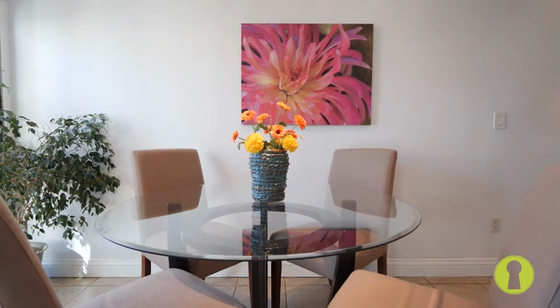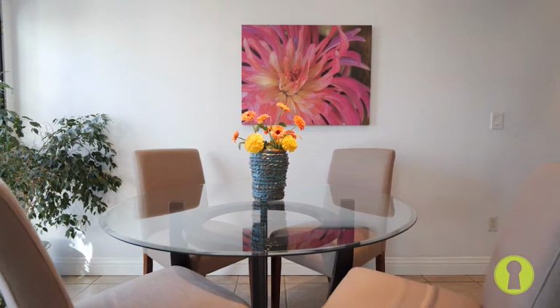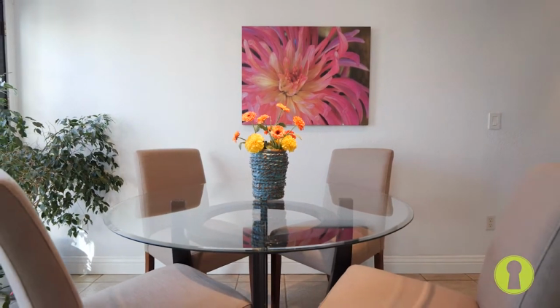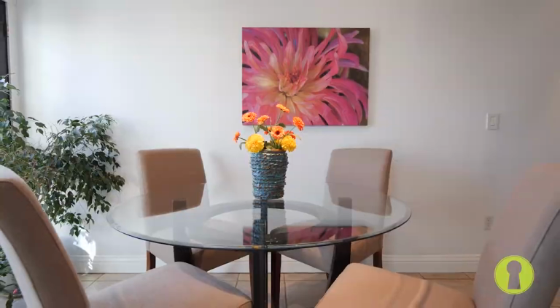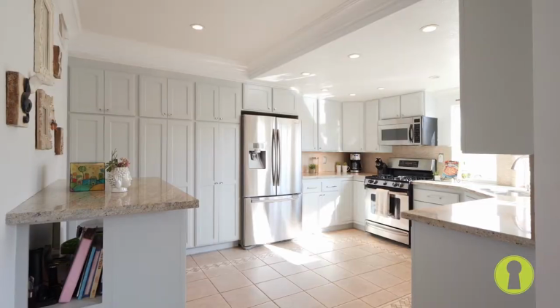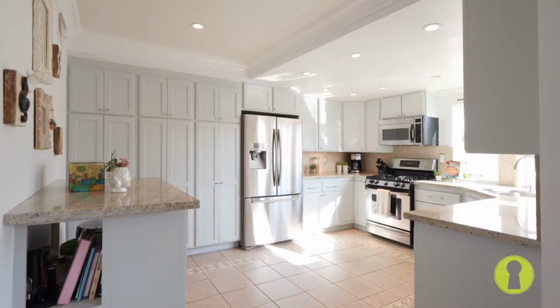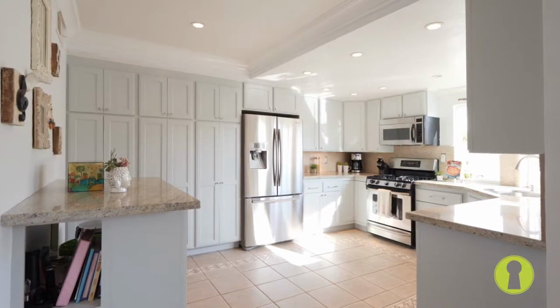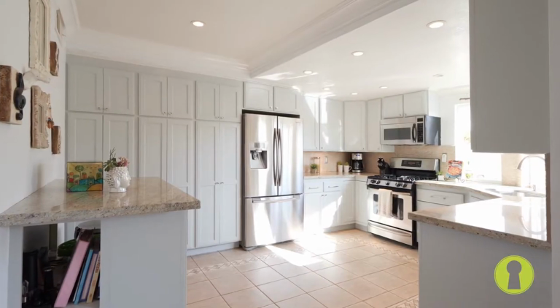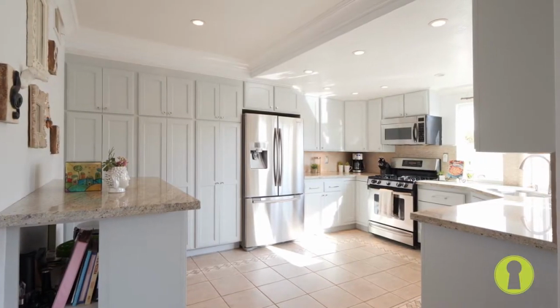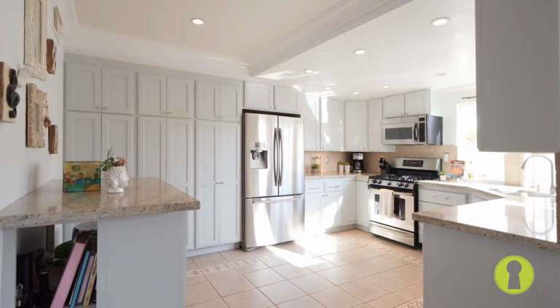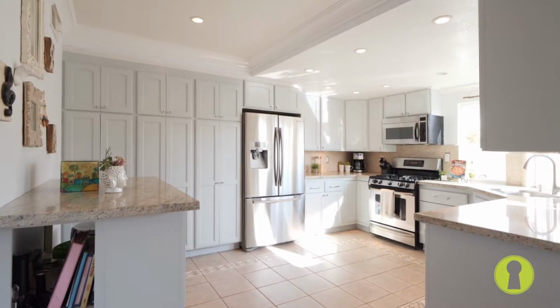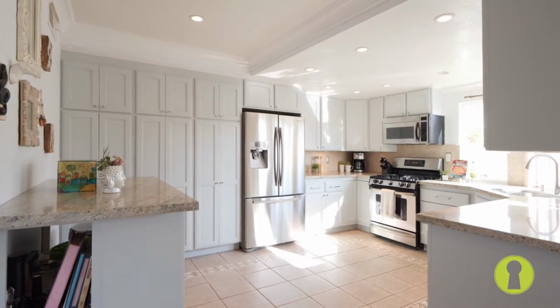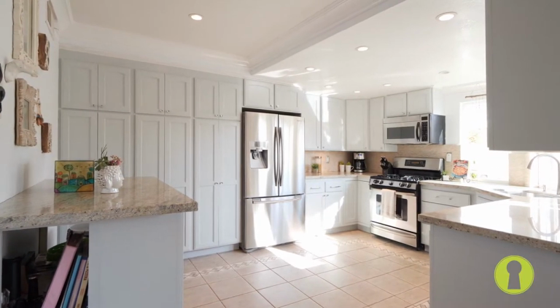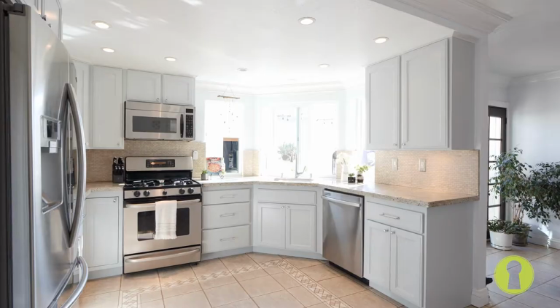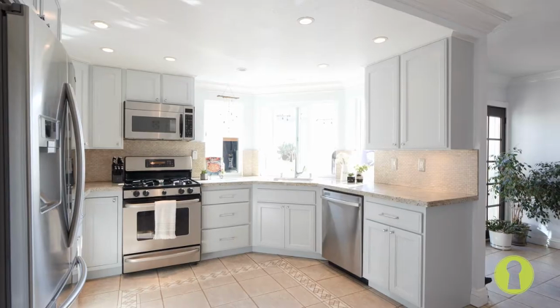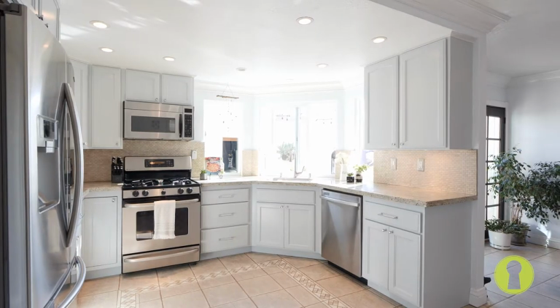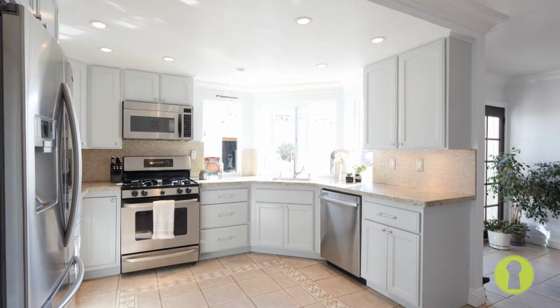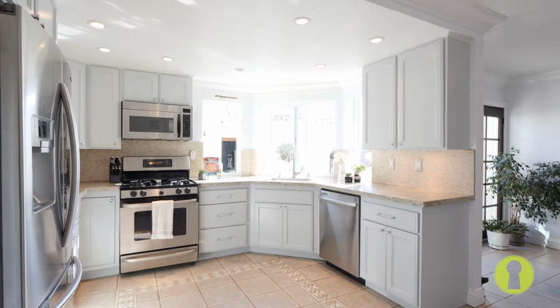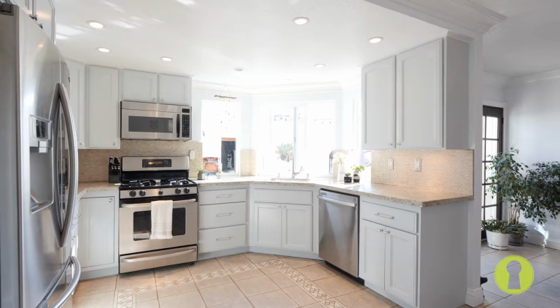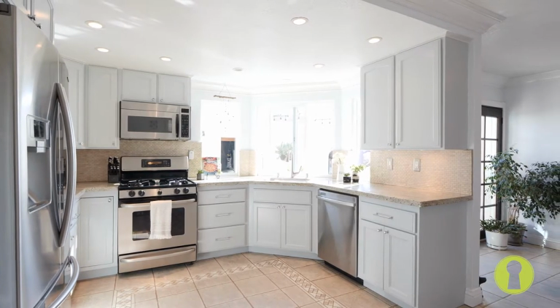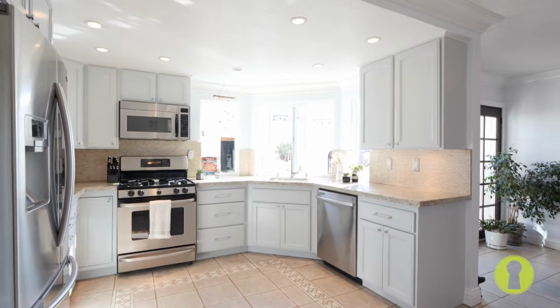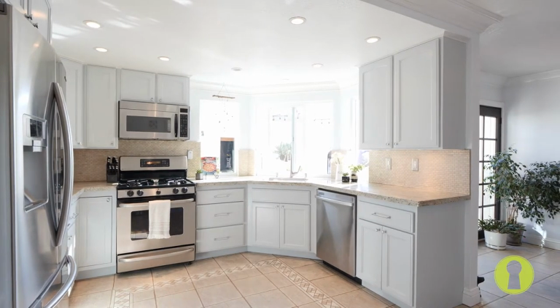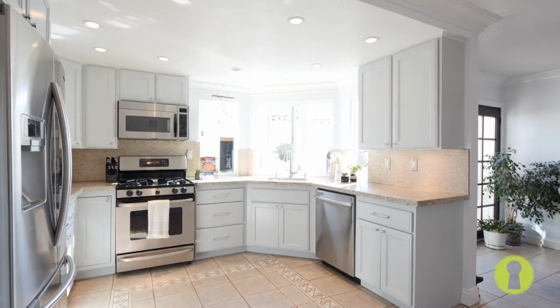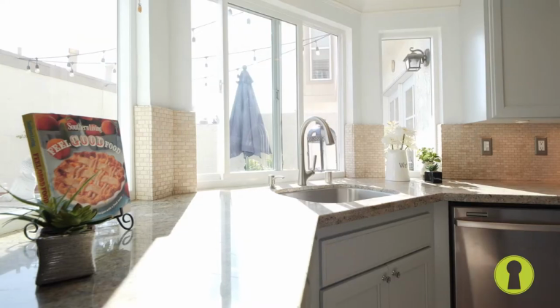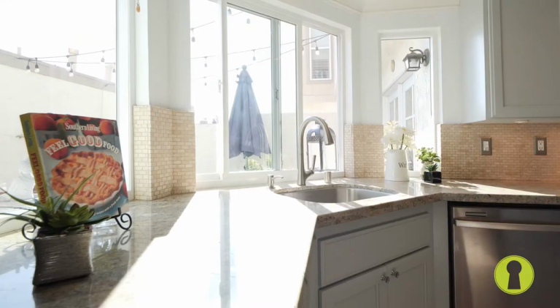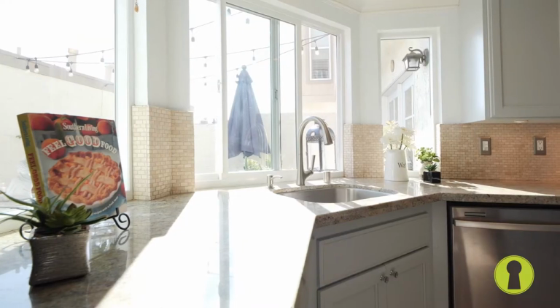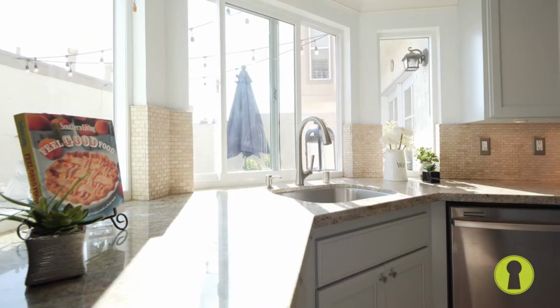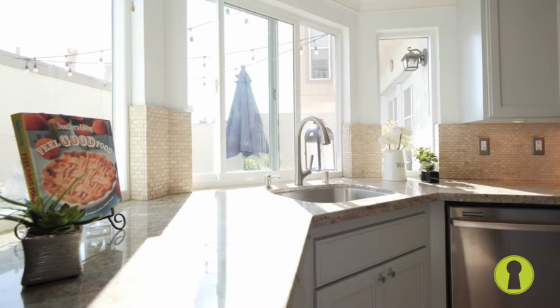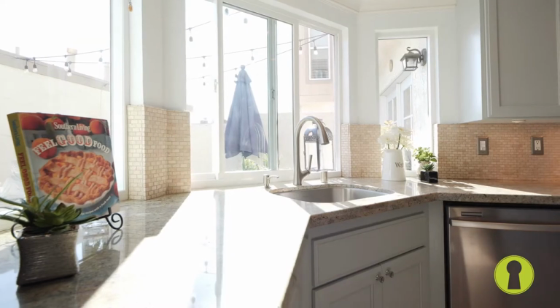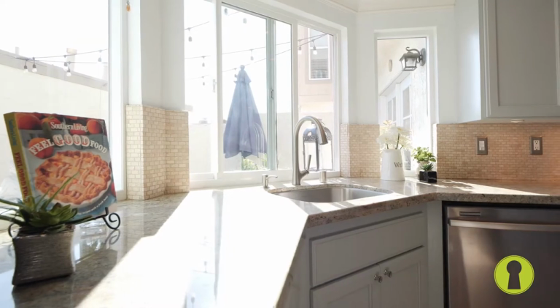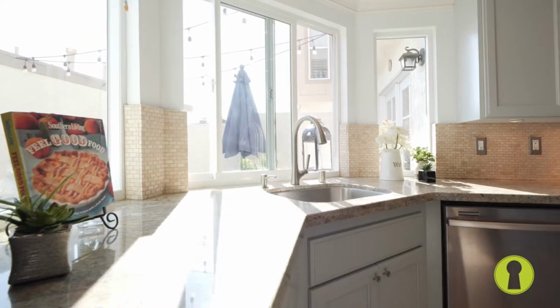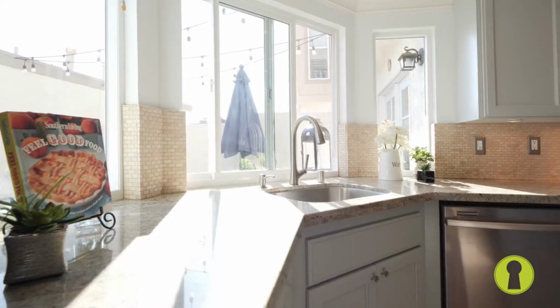This naturally lit kitchen features stainless steel appliances, granite countertops, tiled backsplash, and shaker wood cabinetry.